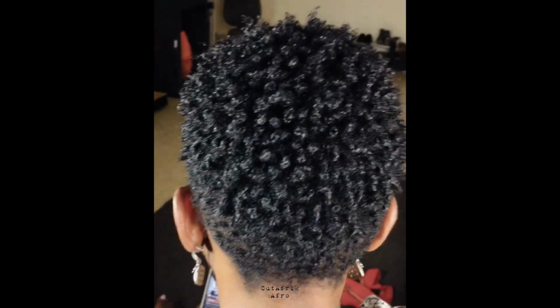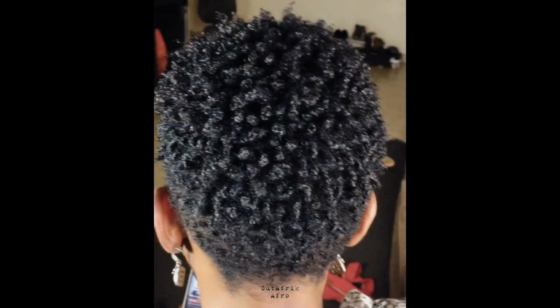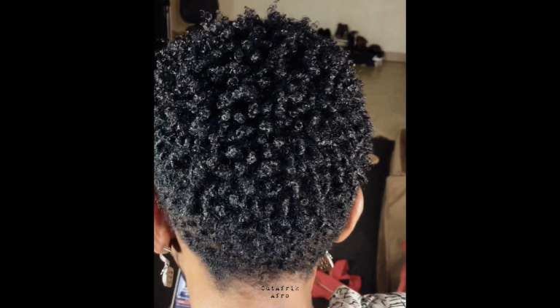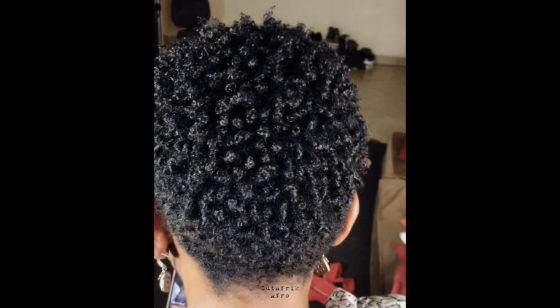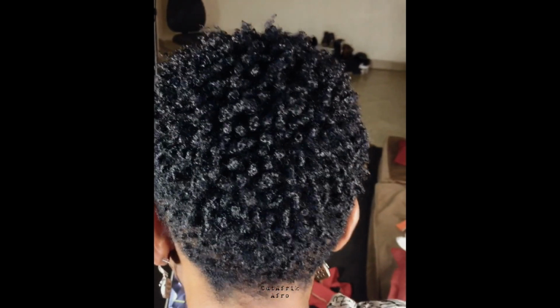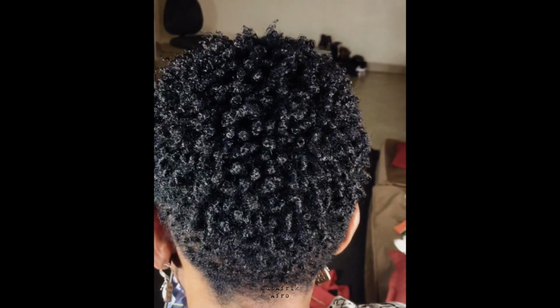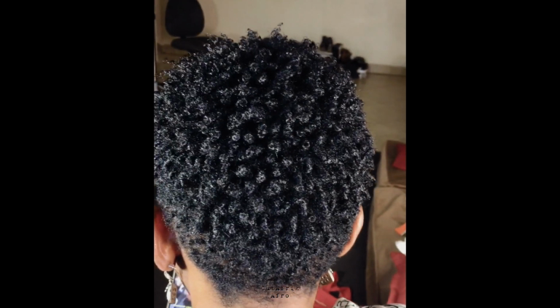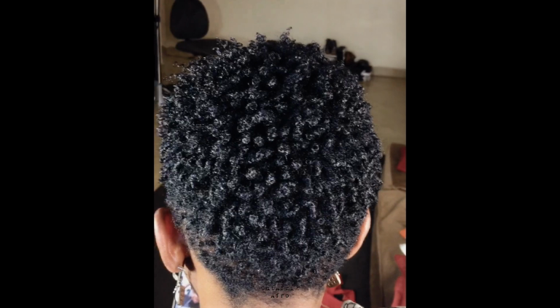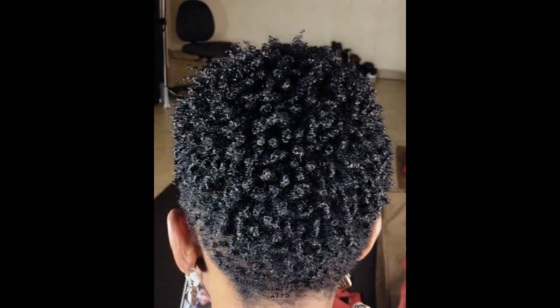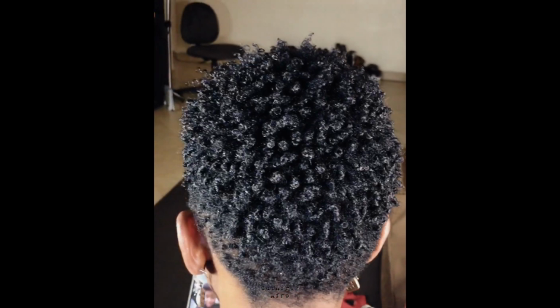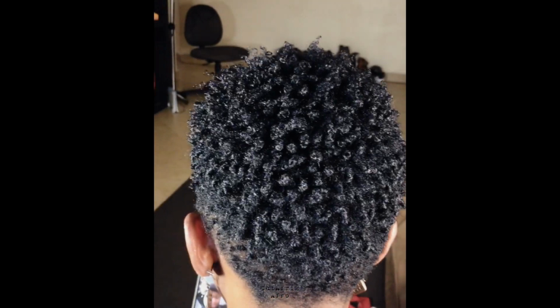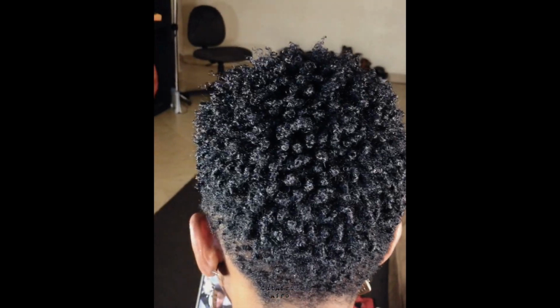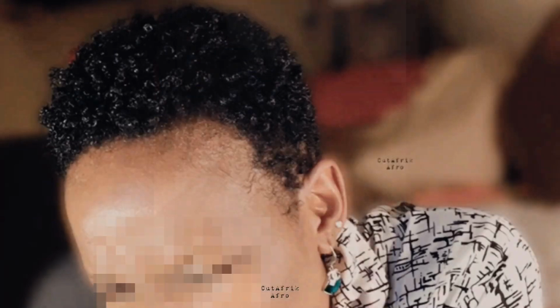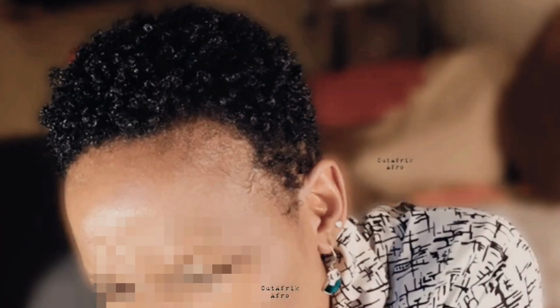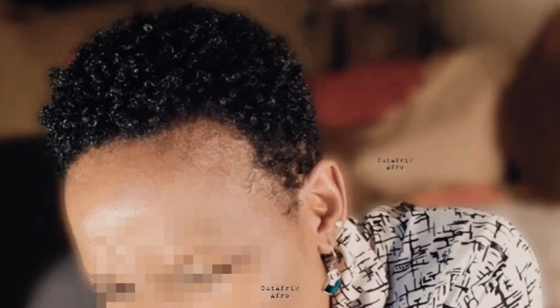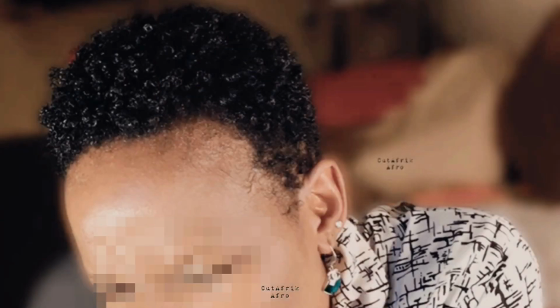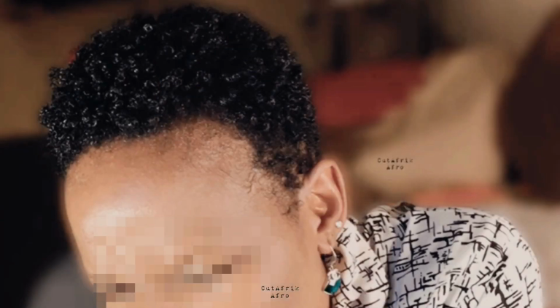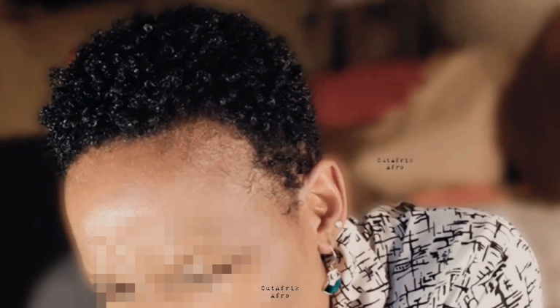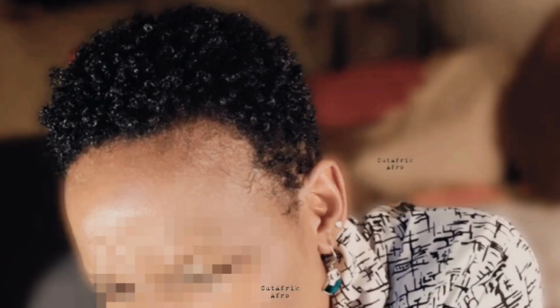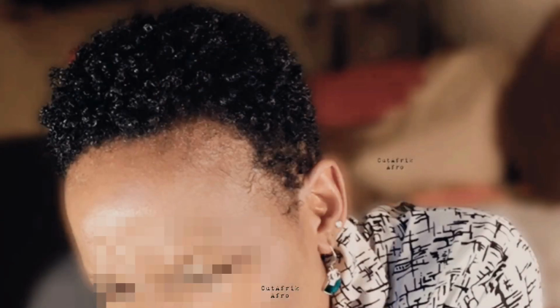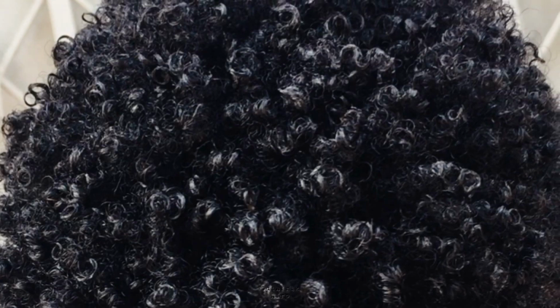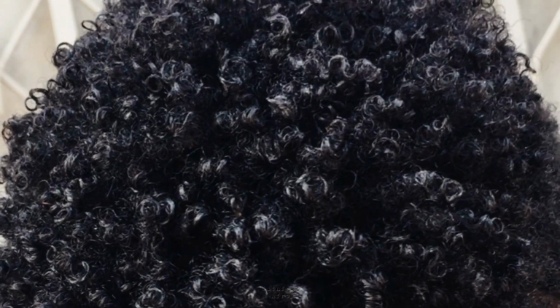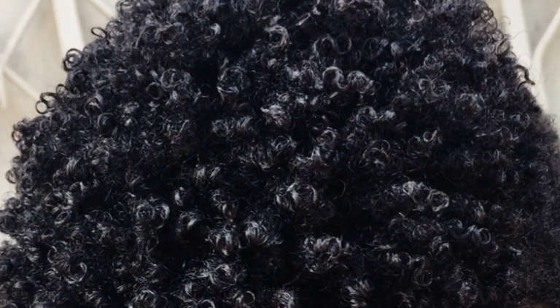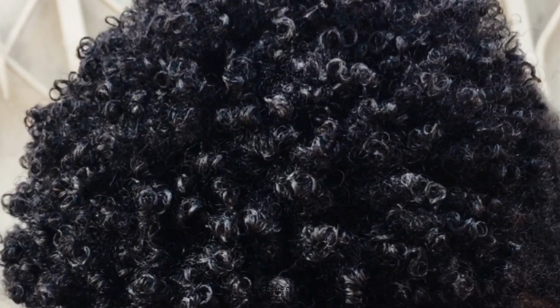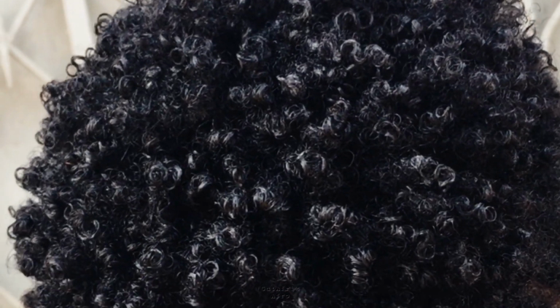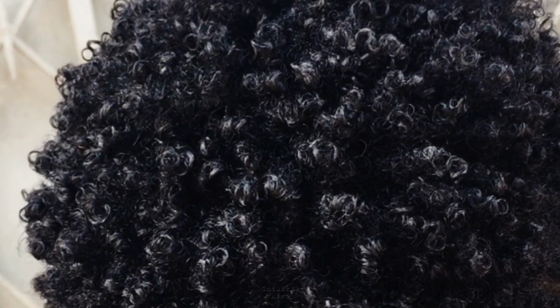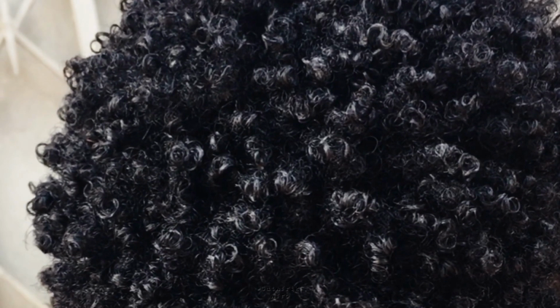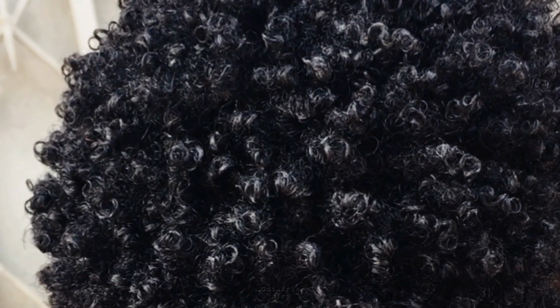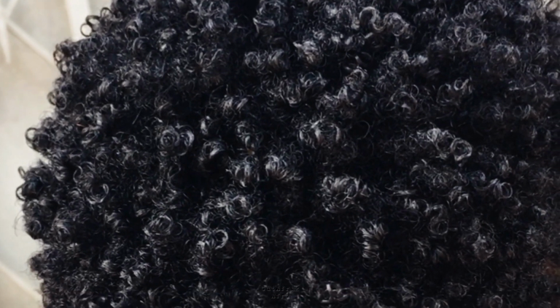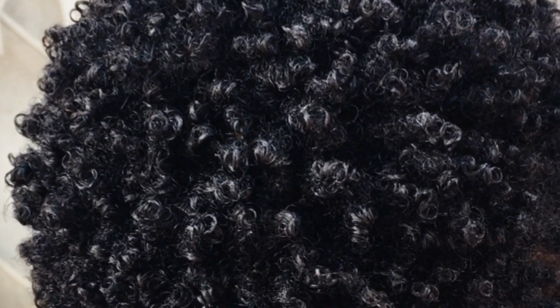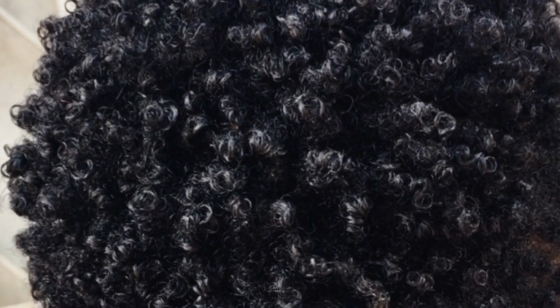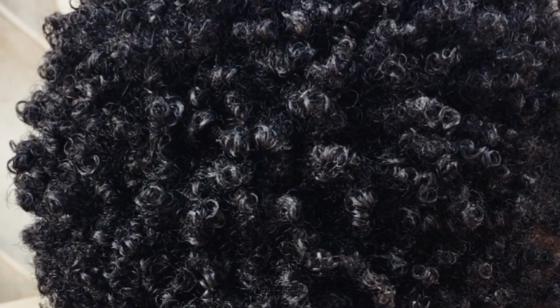Let me know what you think about the outfit — rate it. Thanks for watching. See you in my next video. Bye.